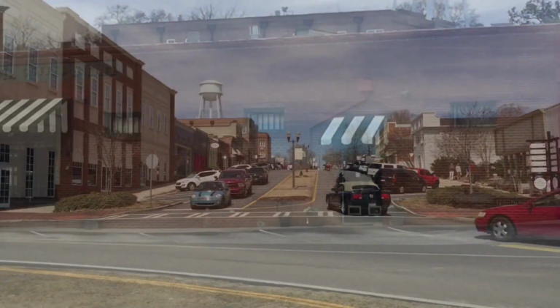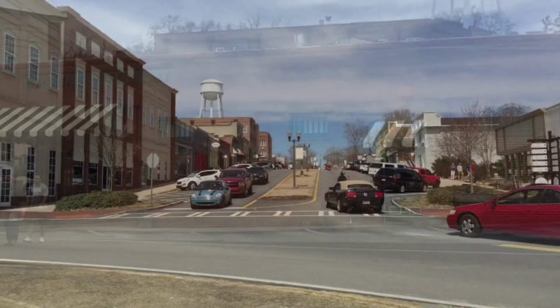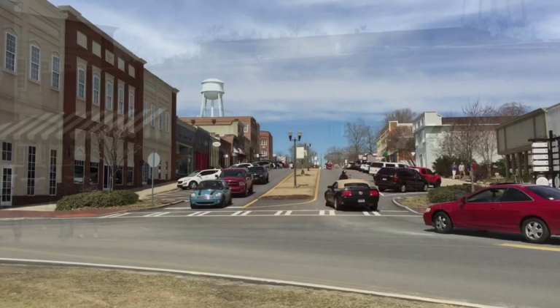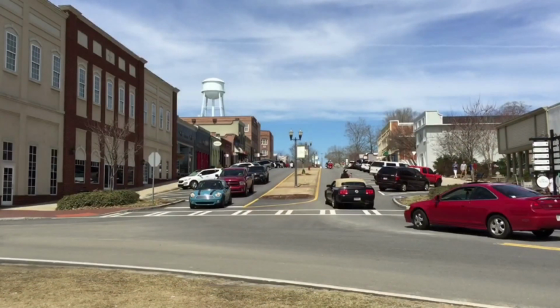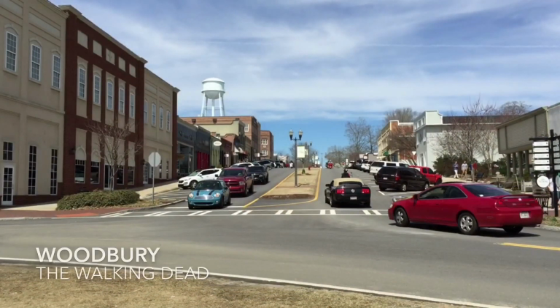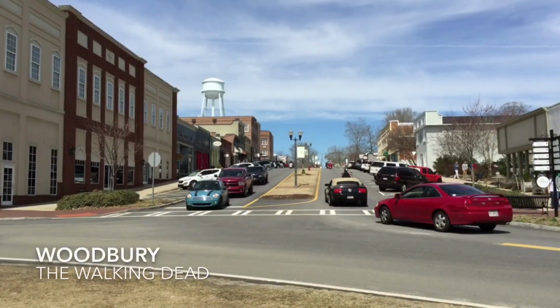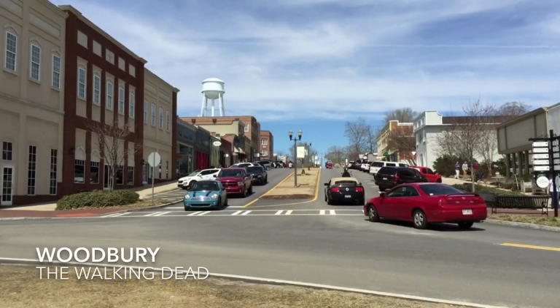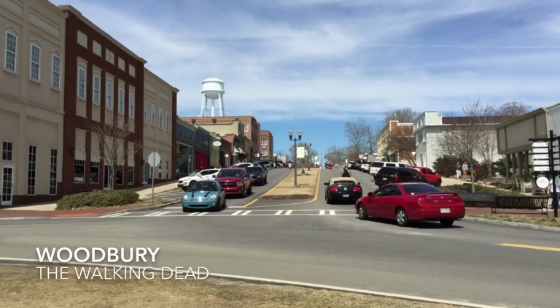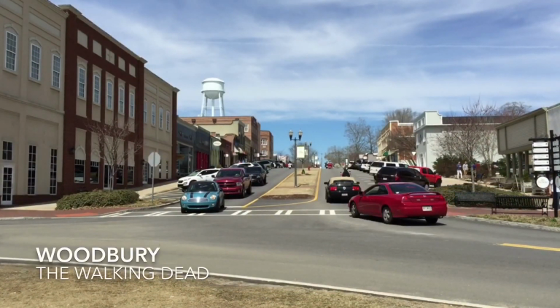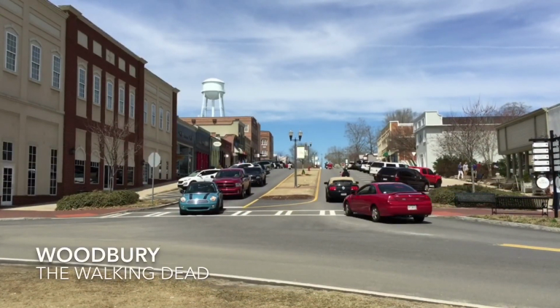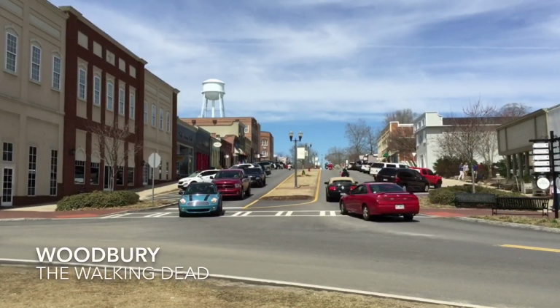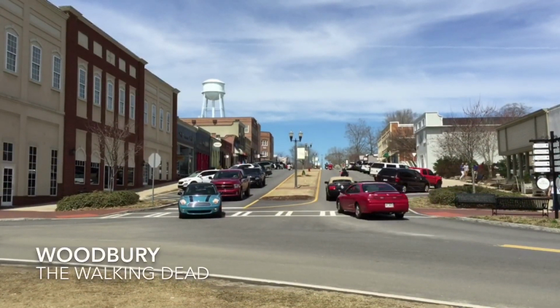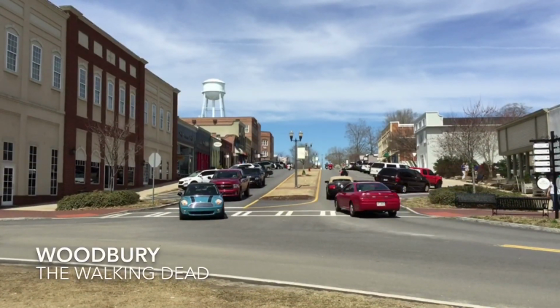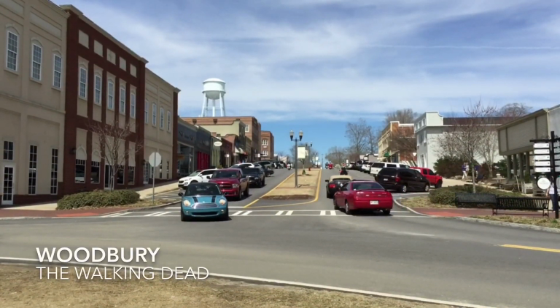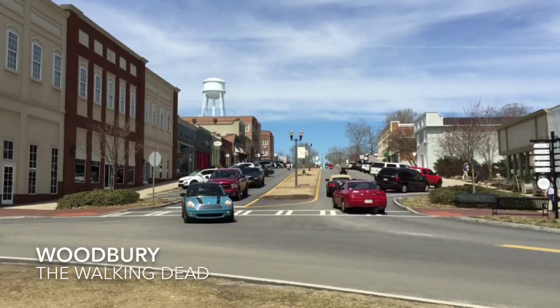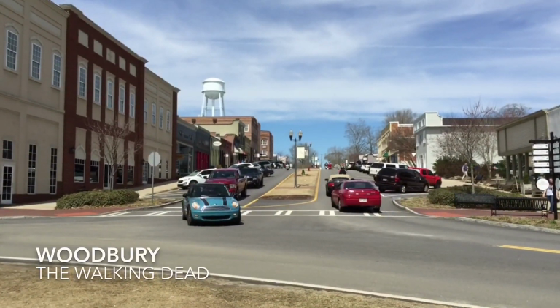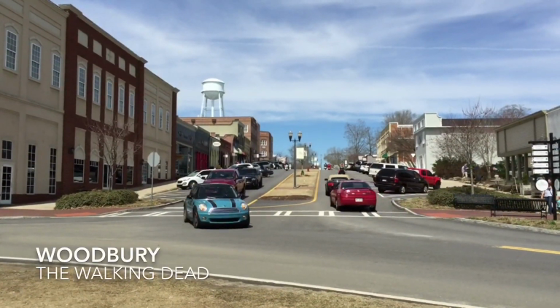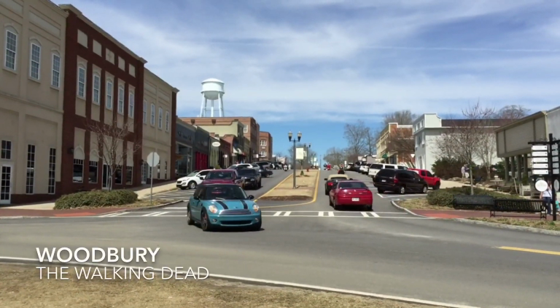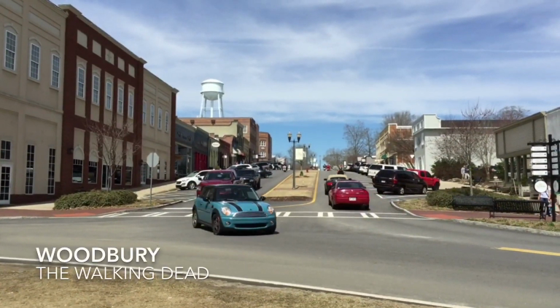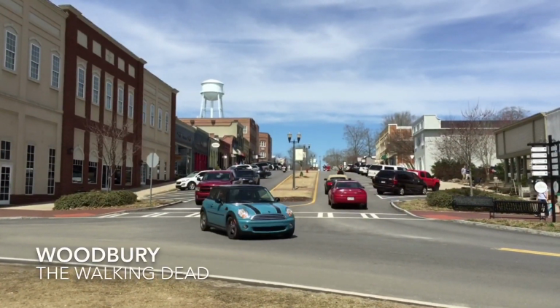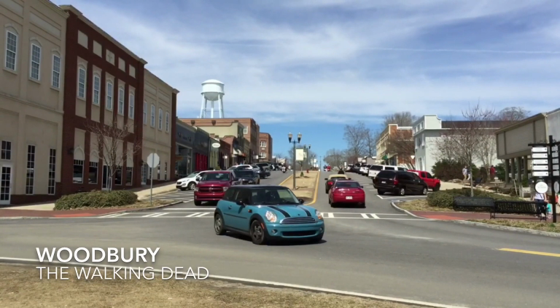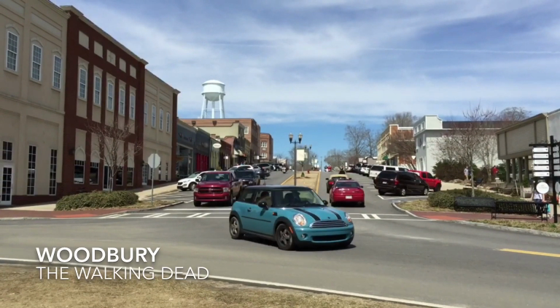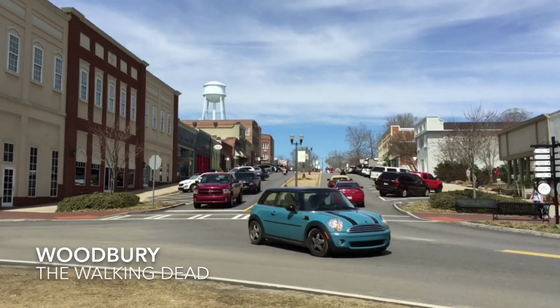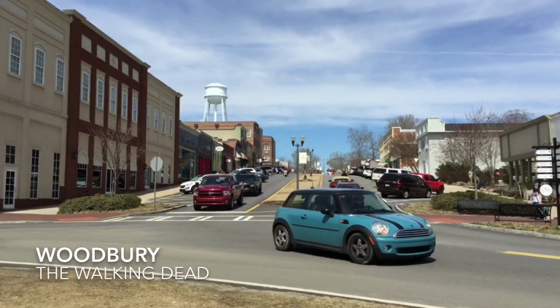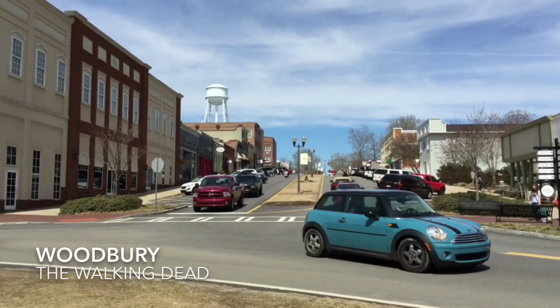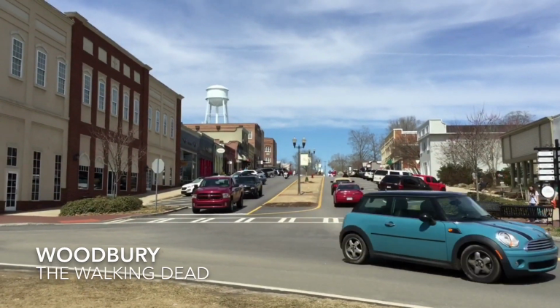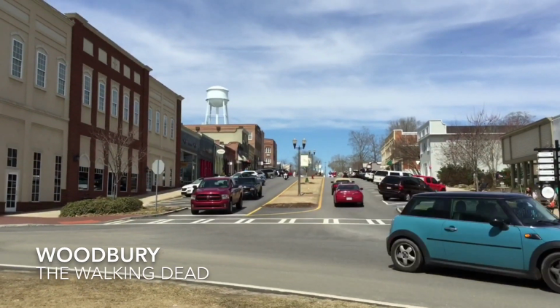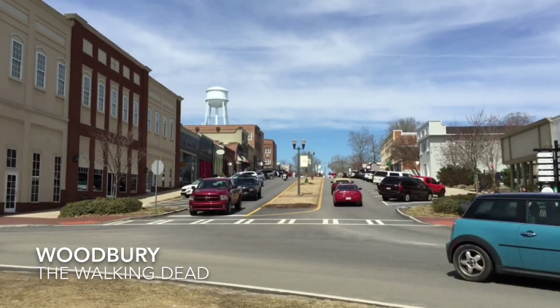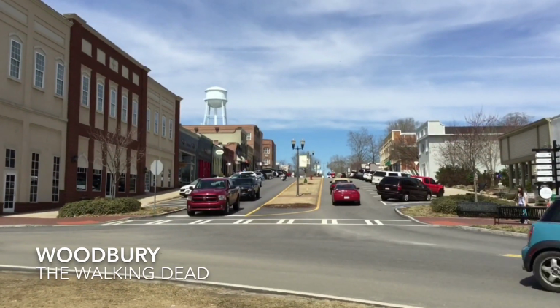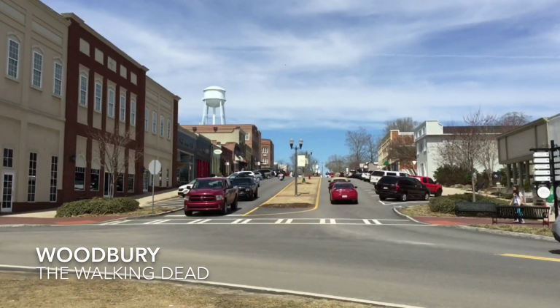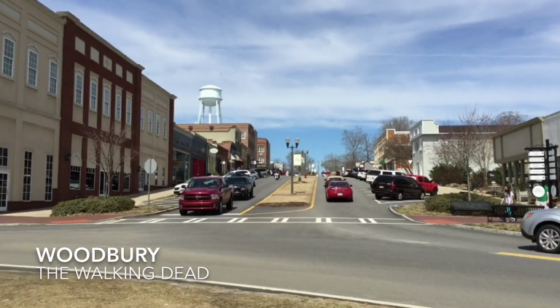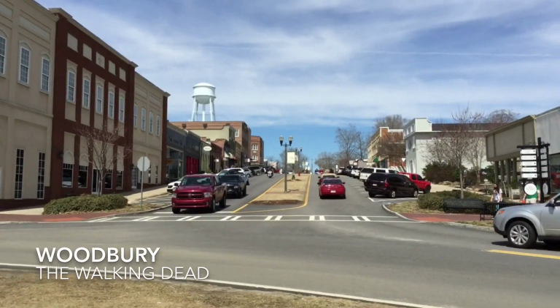Hello, Walking Dead fanatics. Just giving you a quick glimpse of a little tour that we just took in Woodbury.